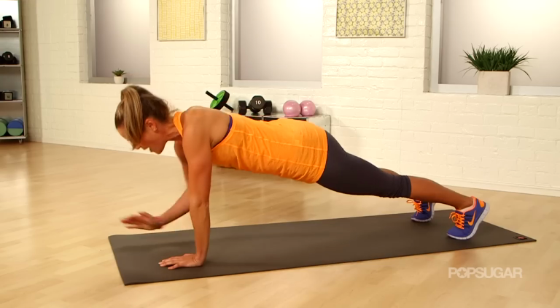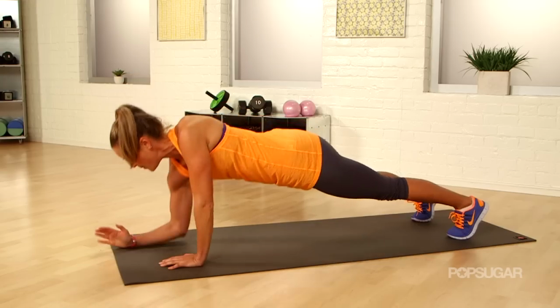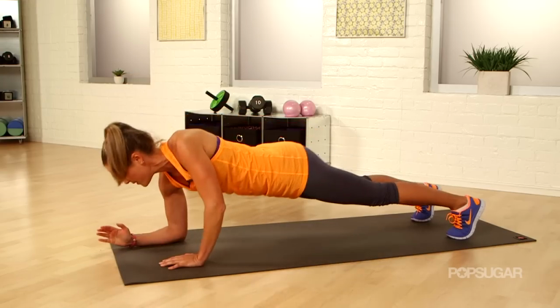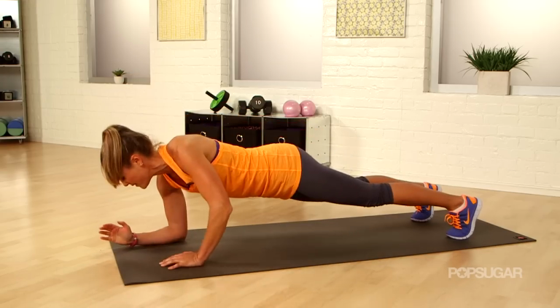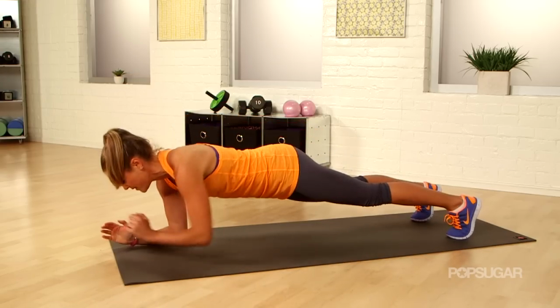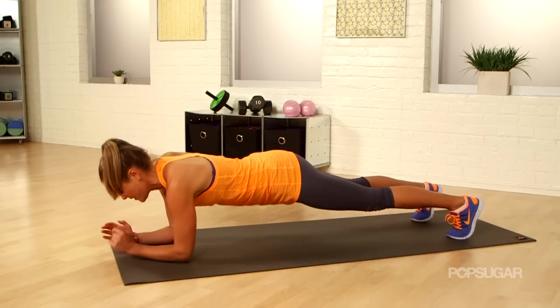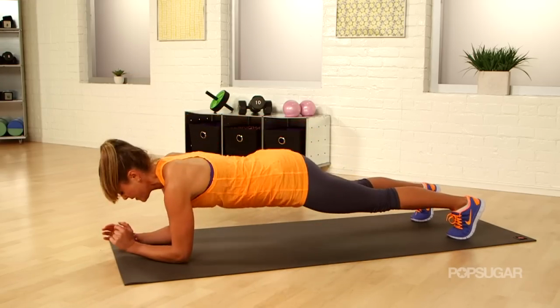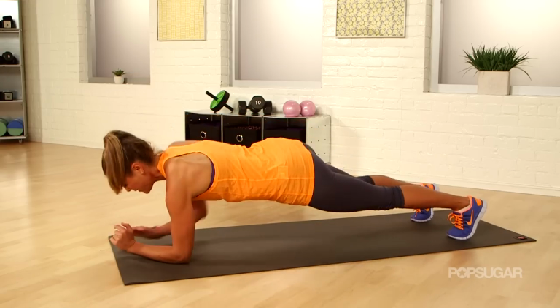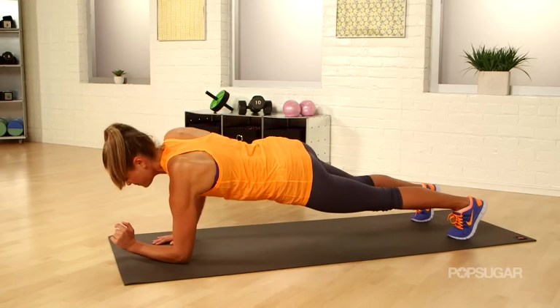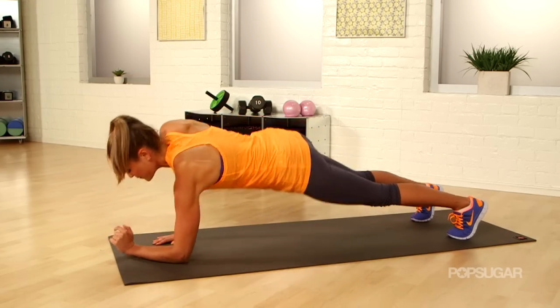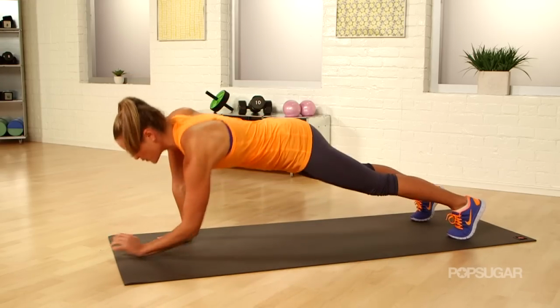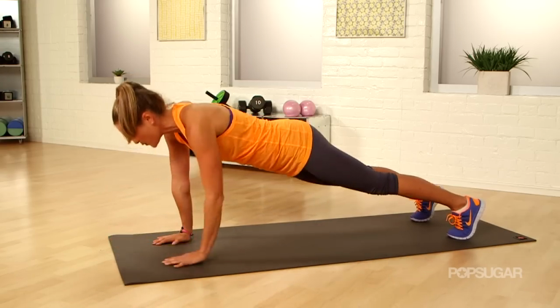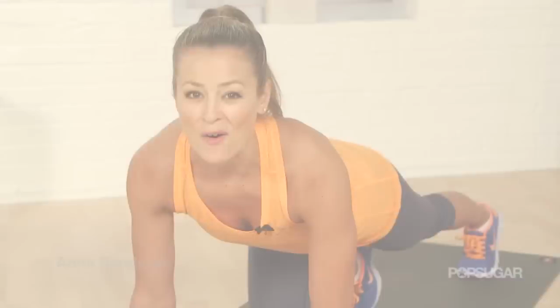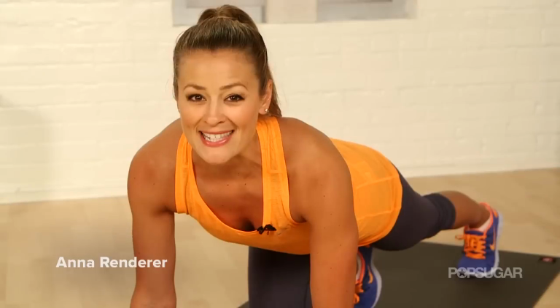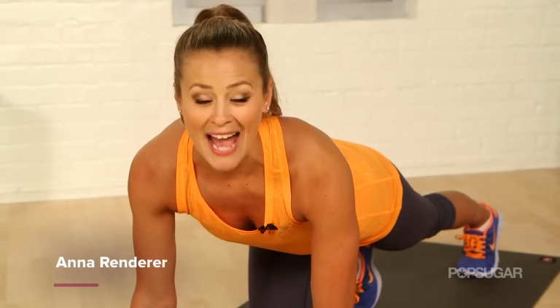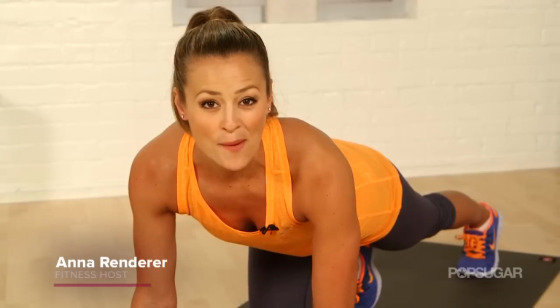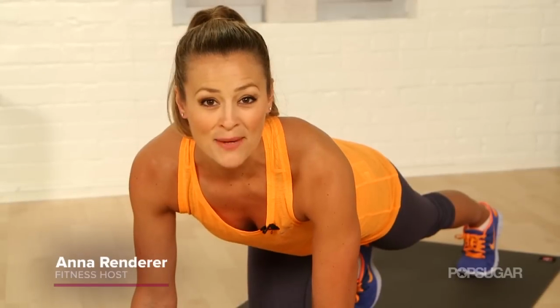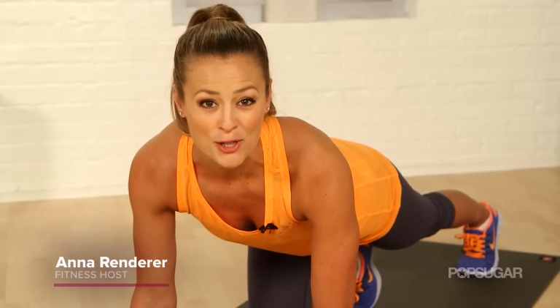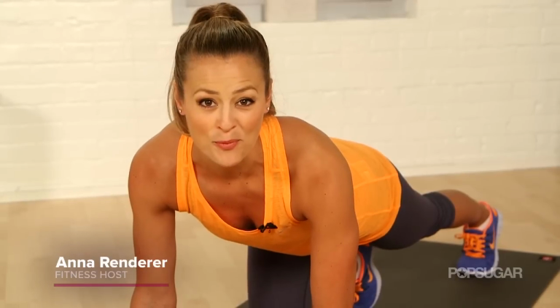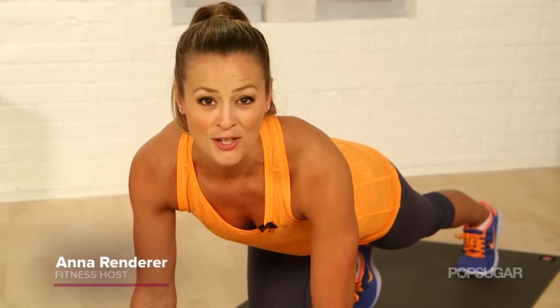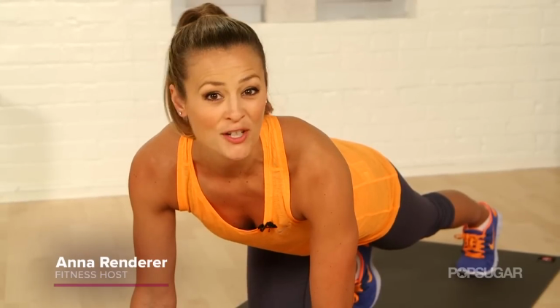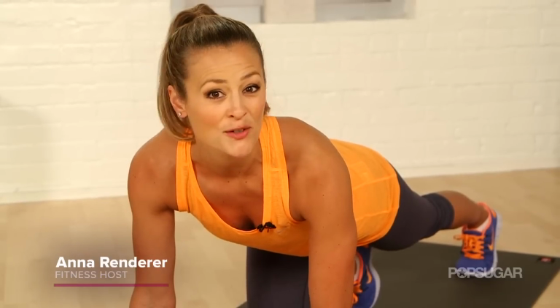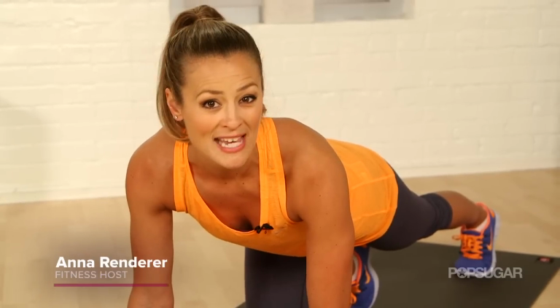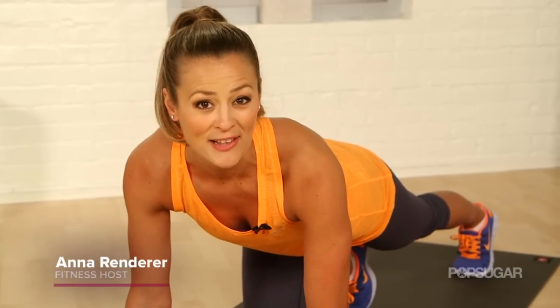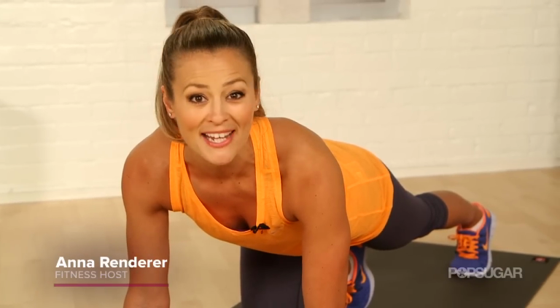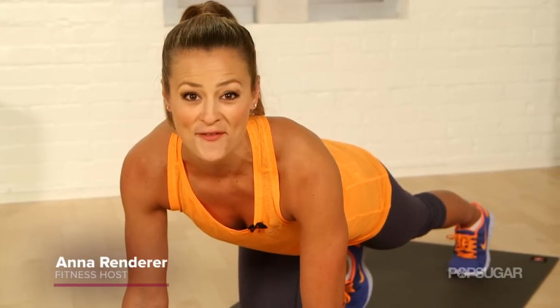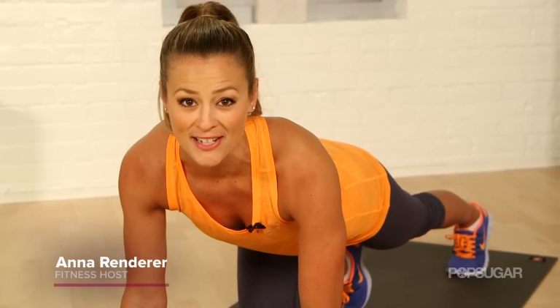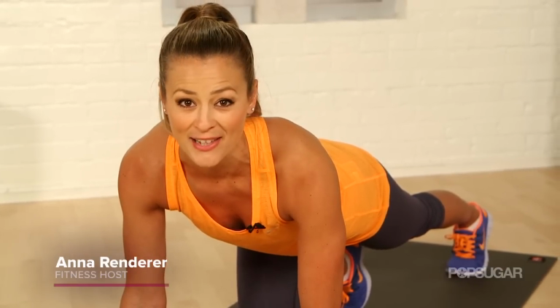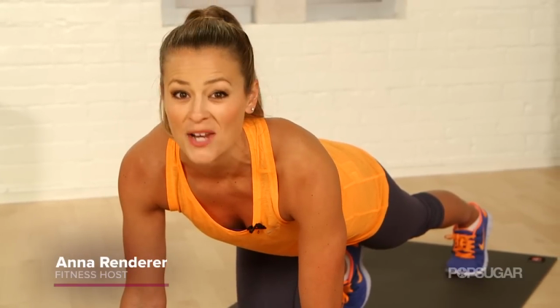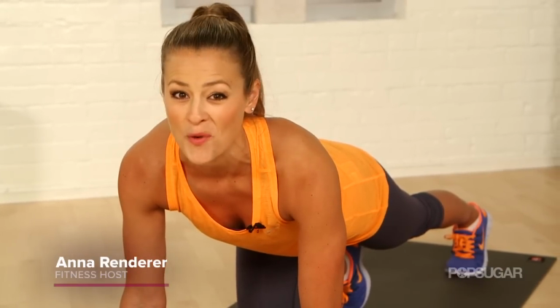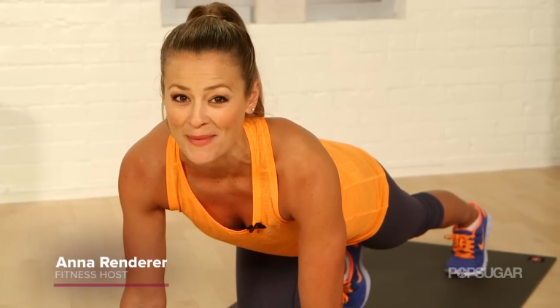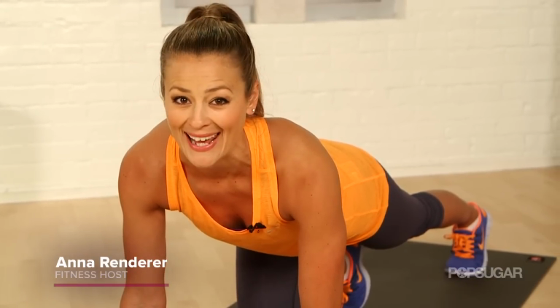Push-up walks are a shoulder shredder. I want to see how many push-up walks you can do safely and effectively in one minute.